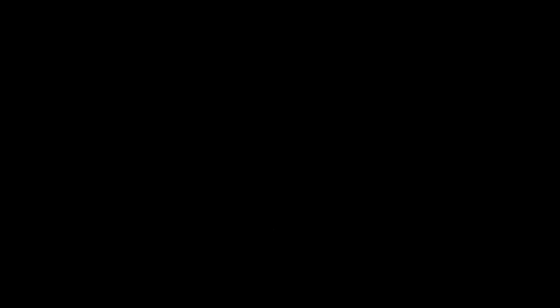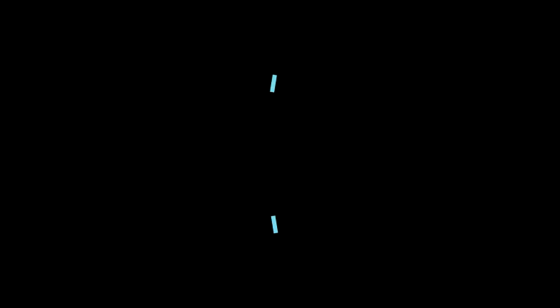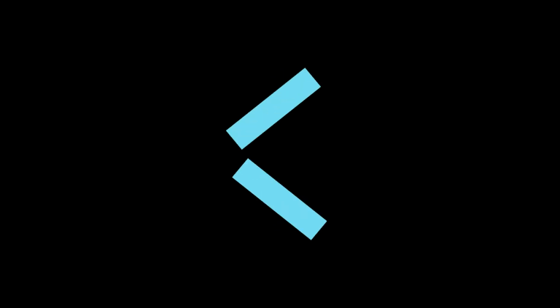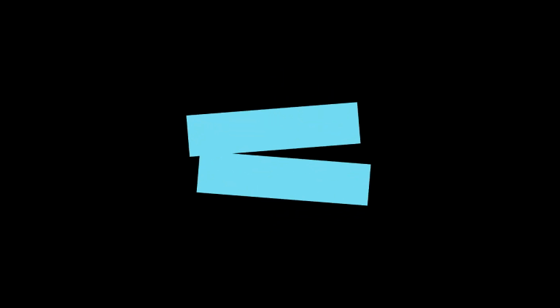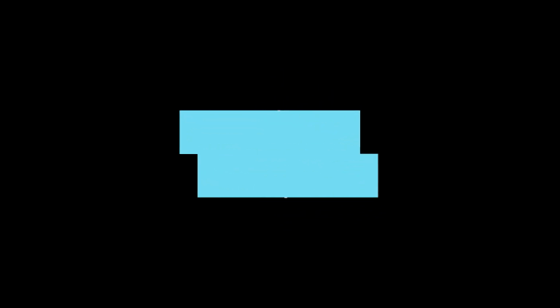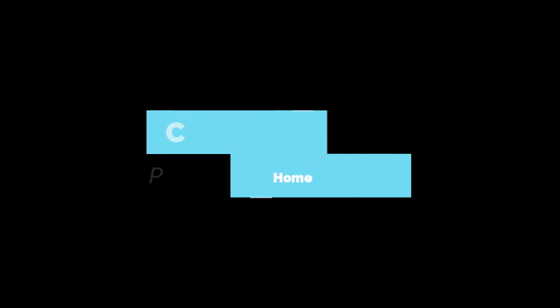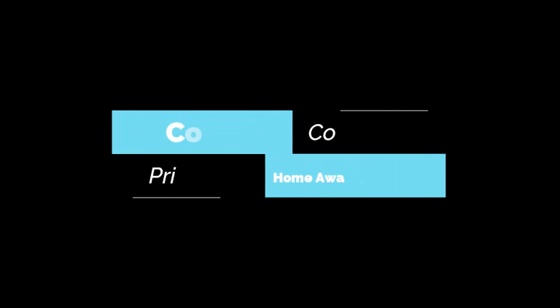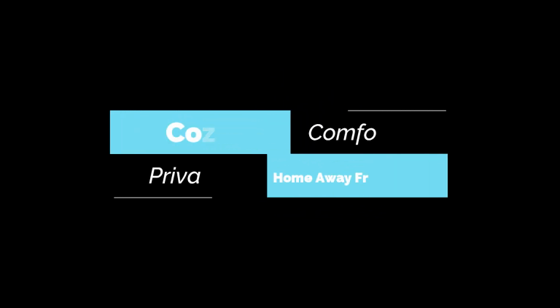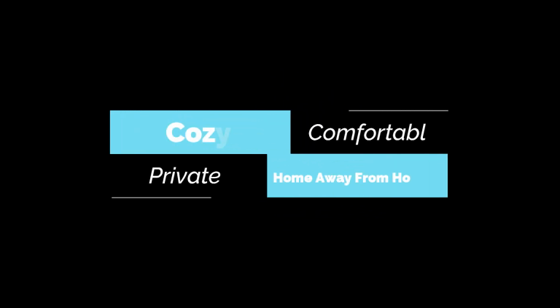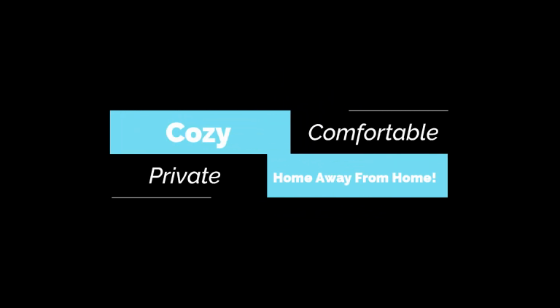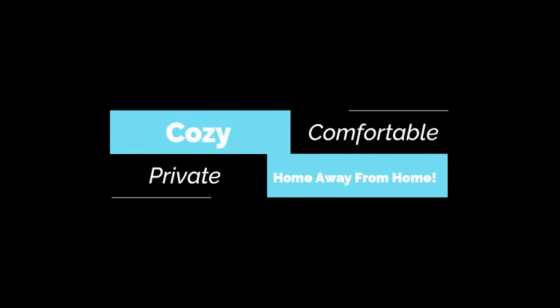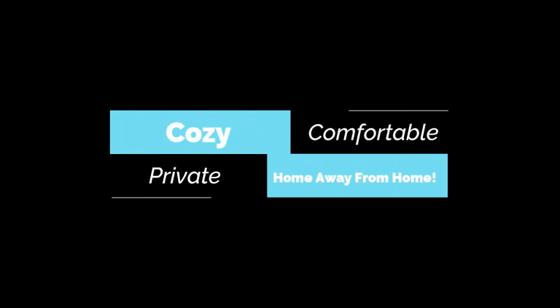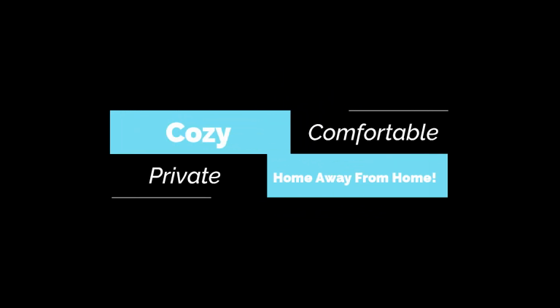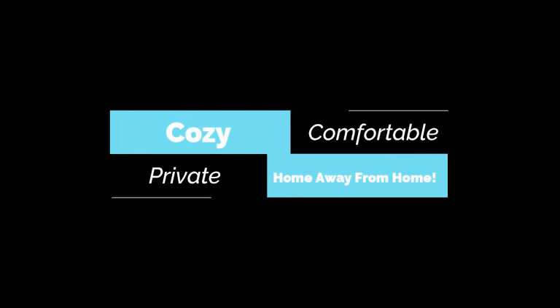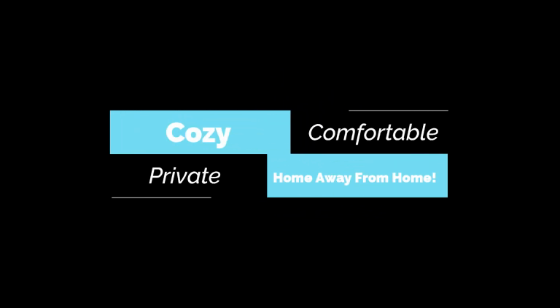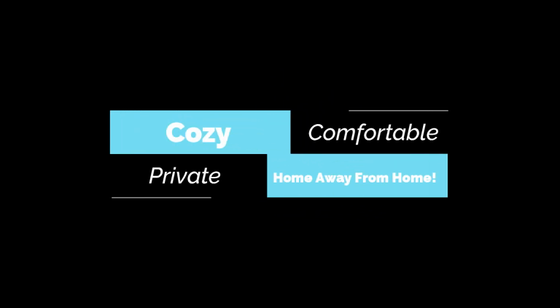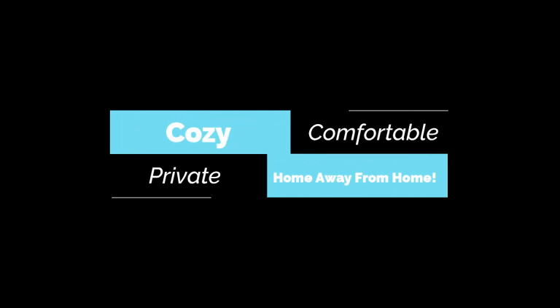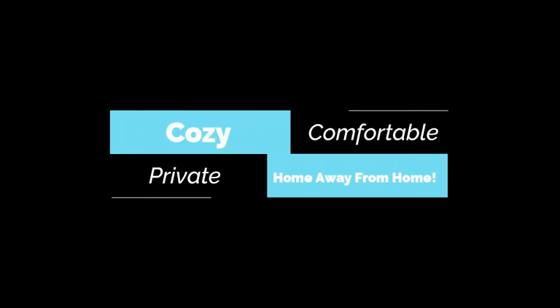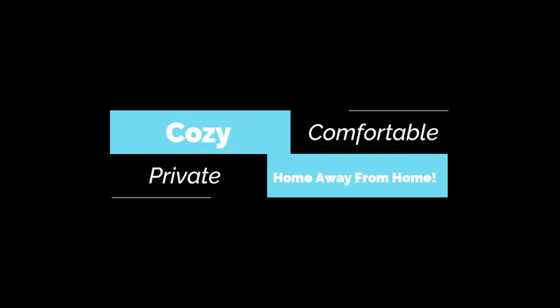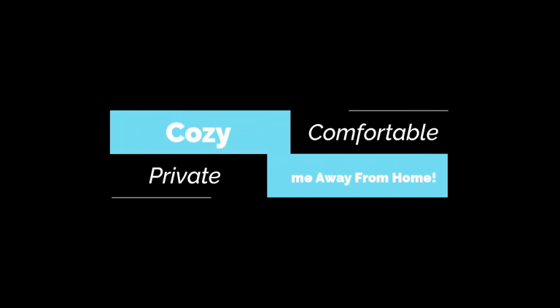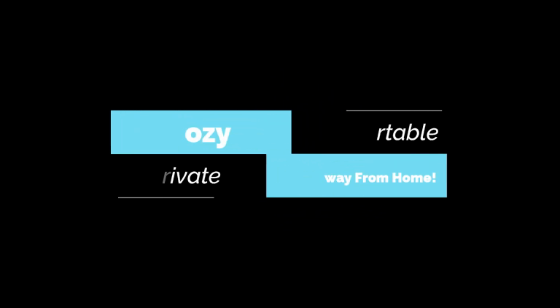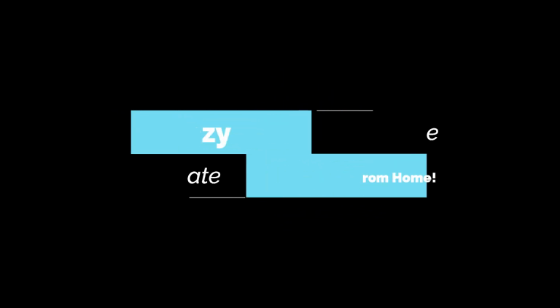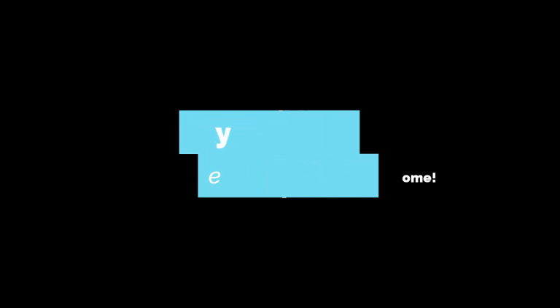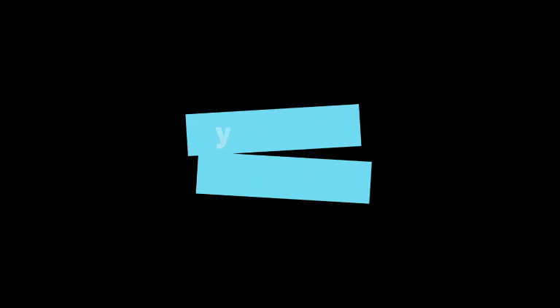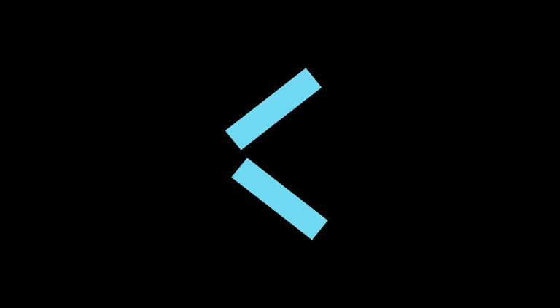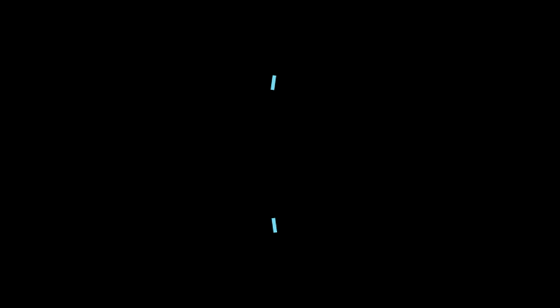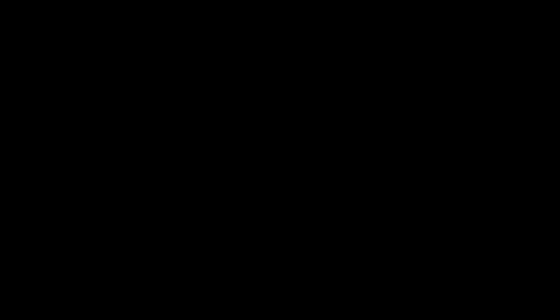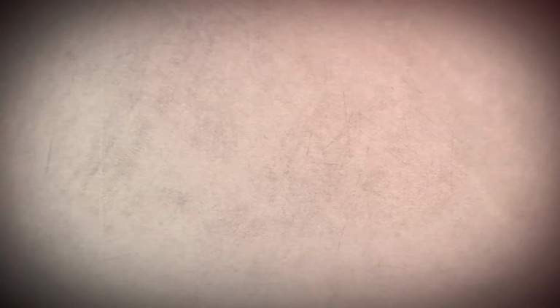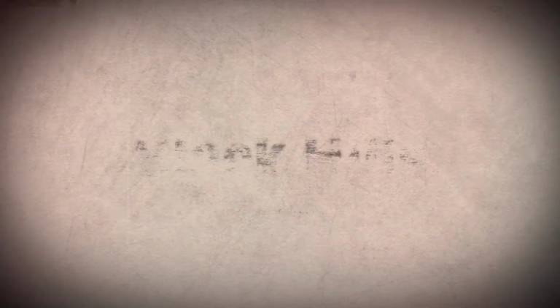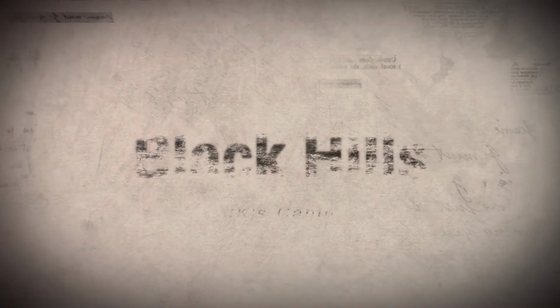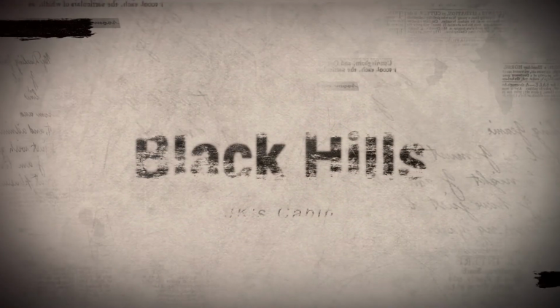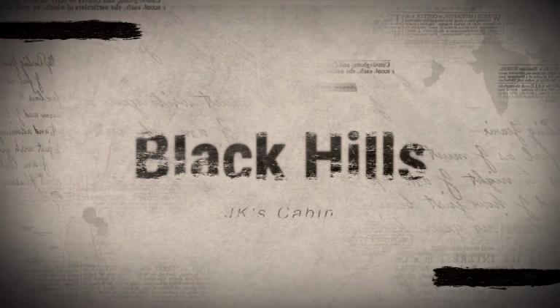So if you're looking for that cozy, comfortable, and private home away from home, welcome to your home in the Black Hills.